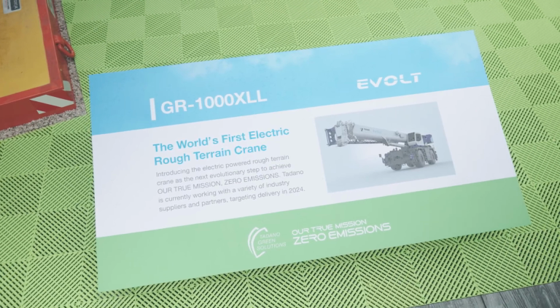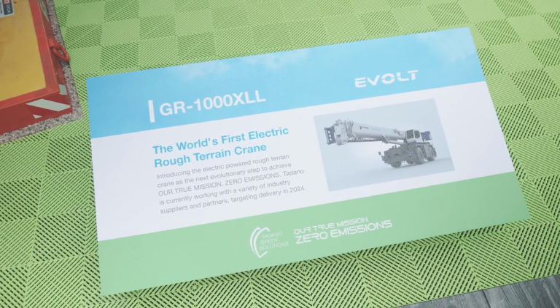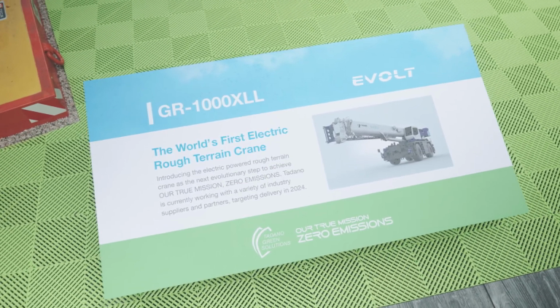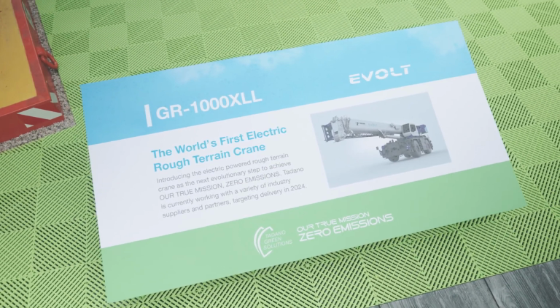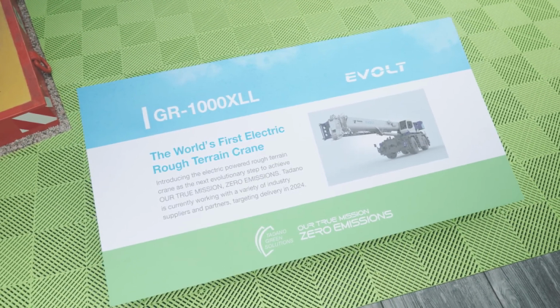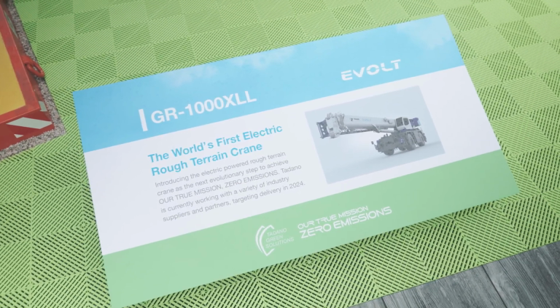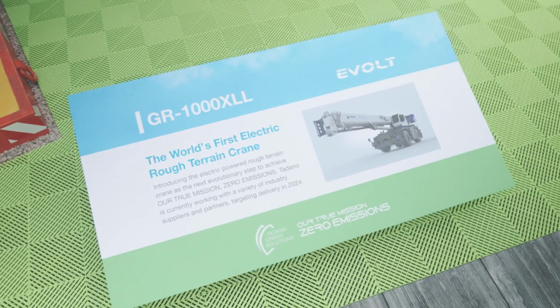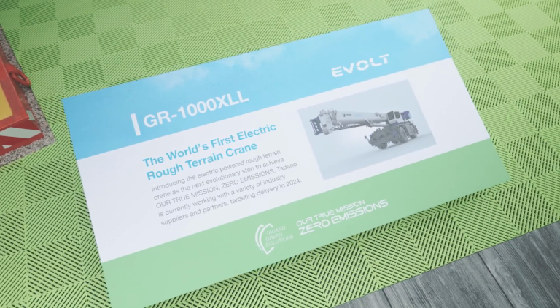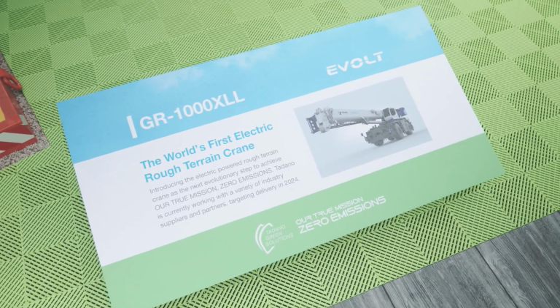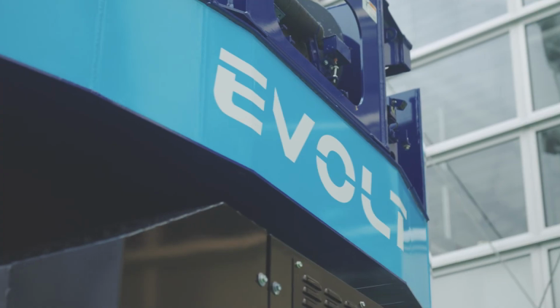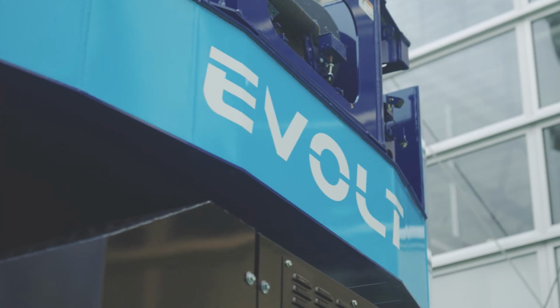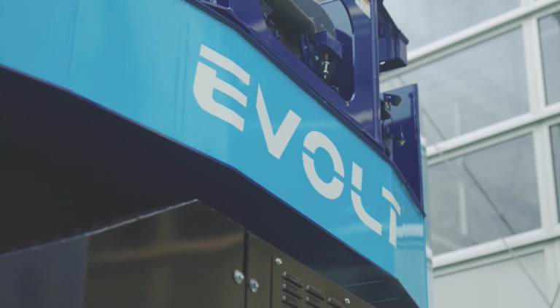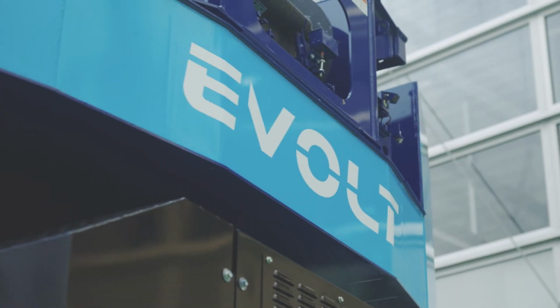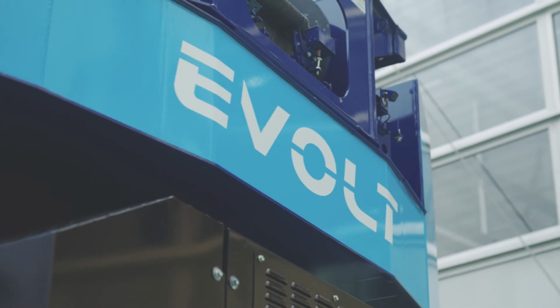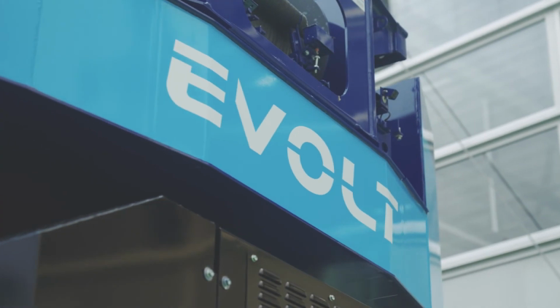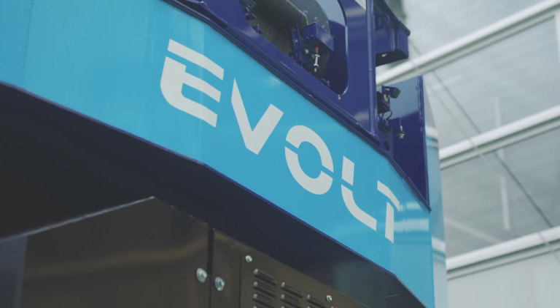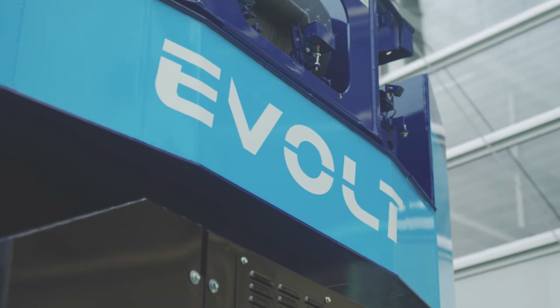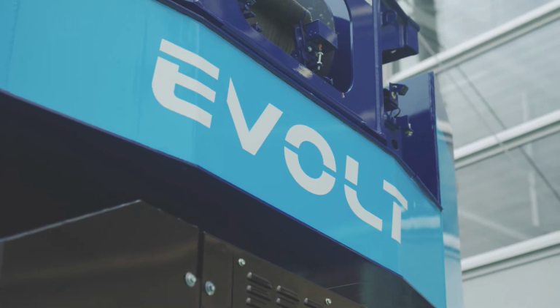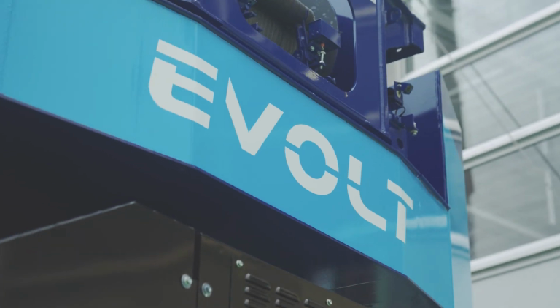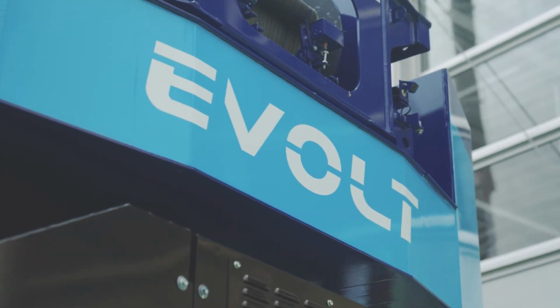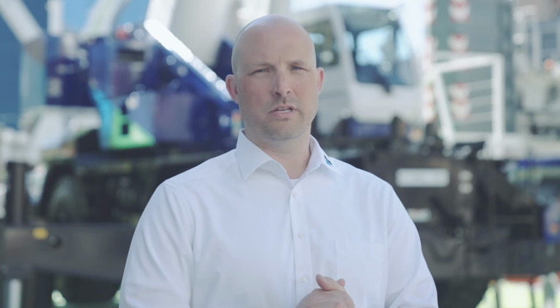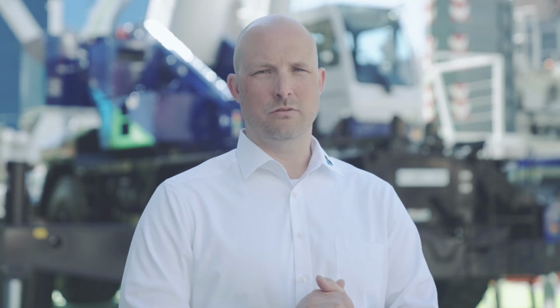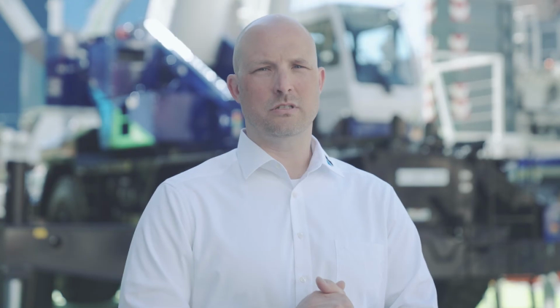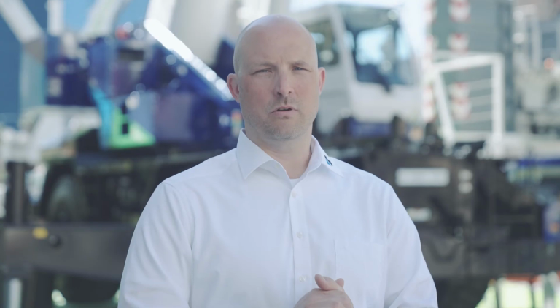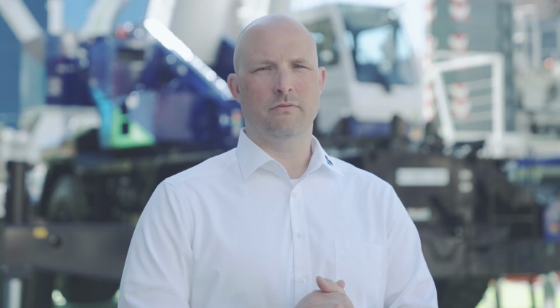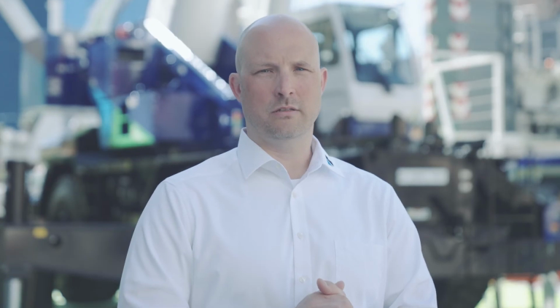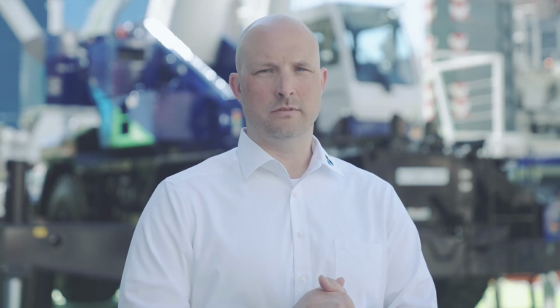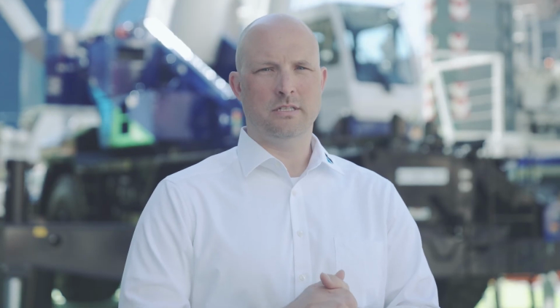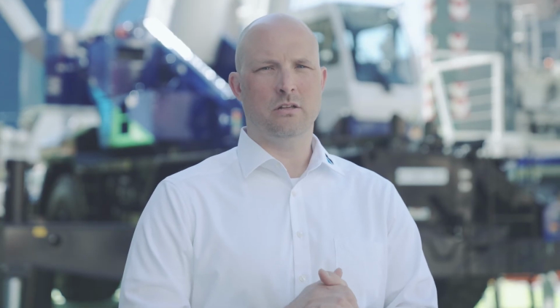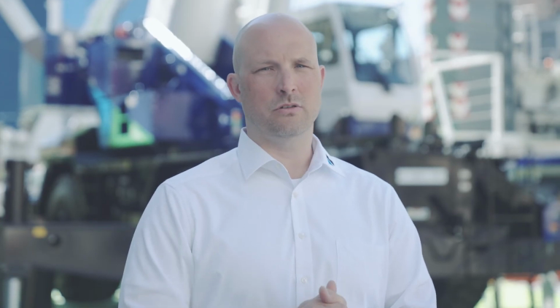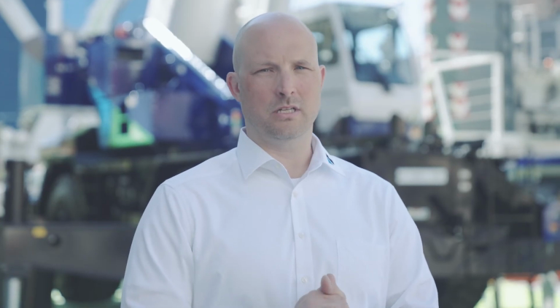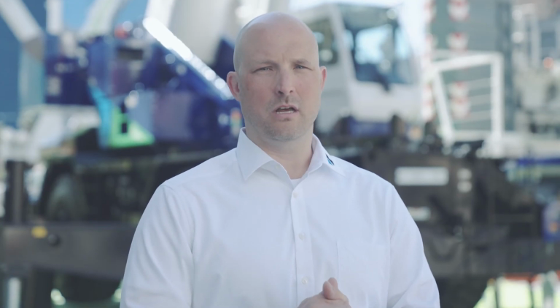I invite you to come take a closer look at the GR1000XLL Evolt and our other Tadano green solutions that we're offering. Take a closer look at Tadano.